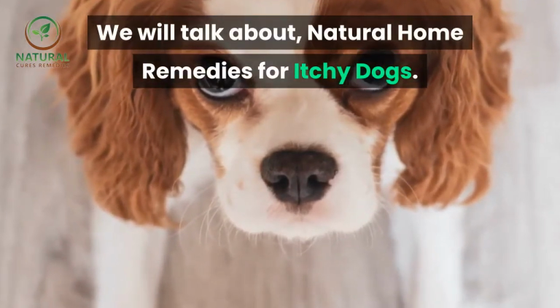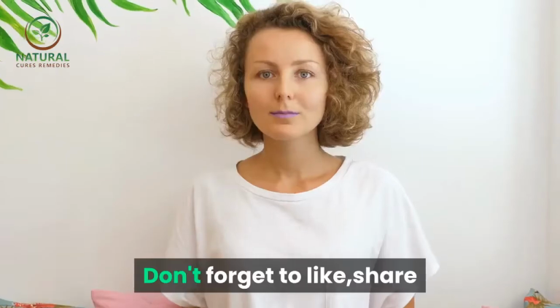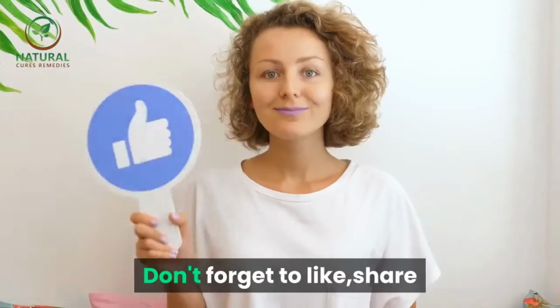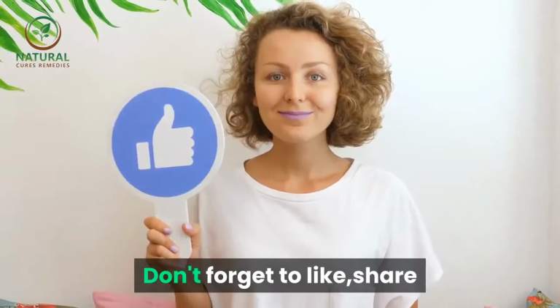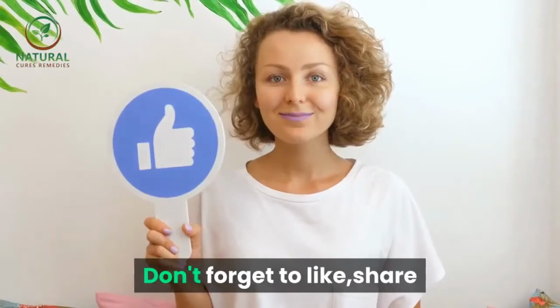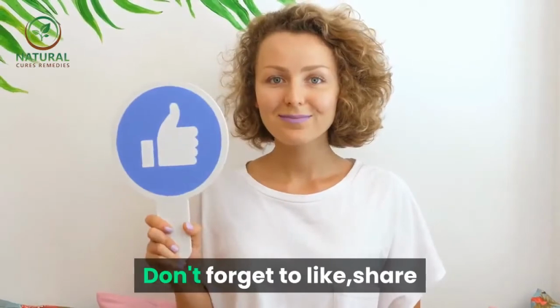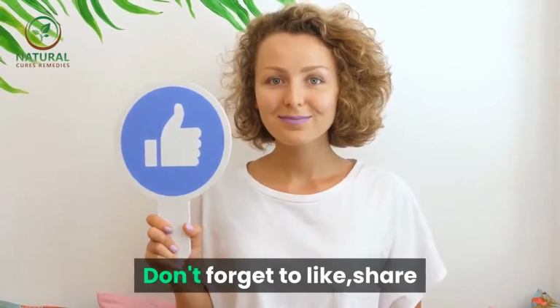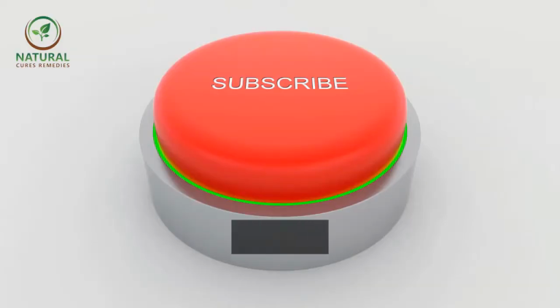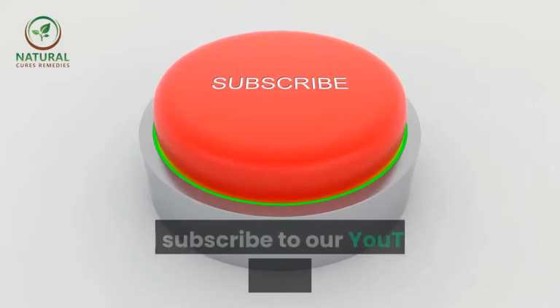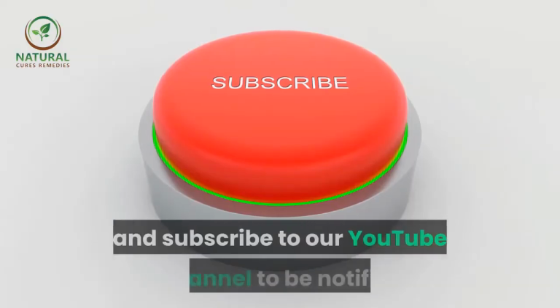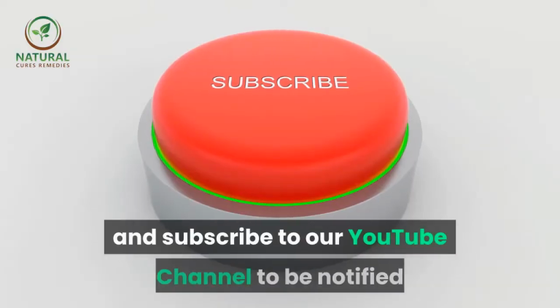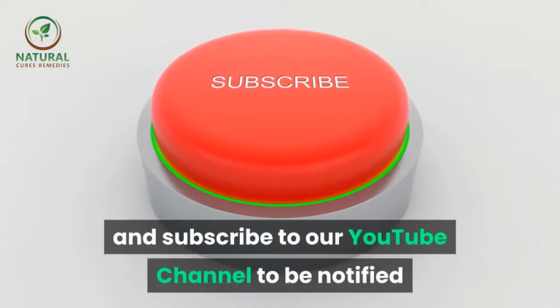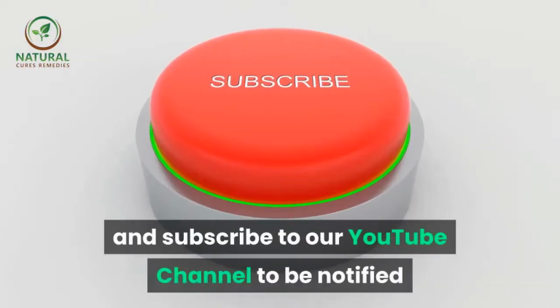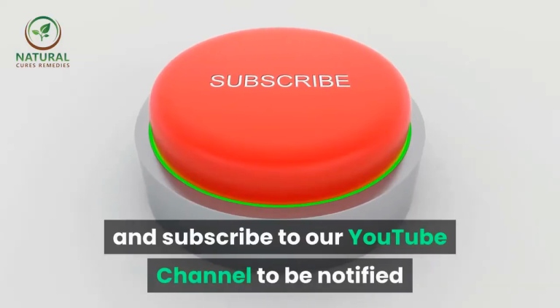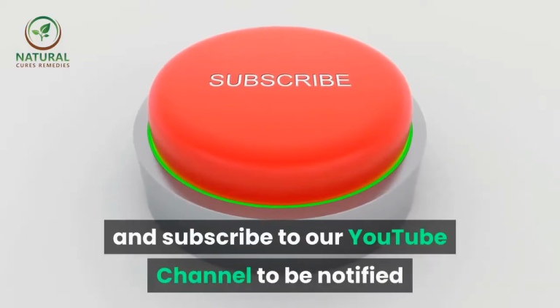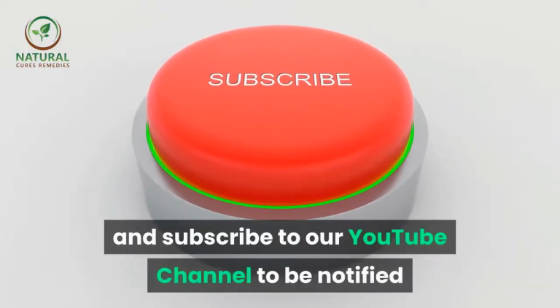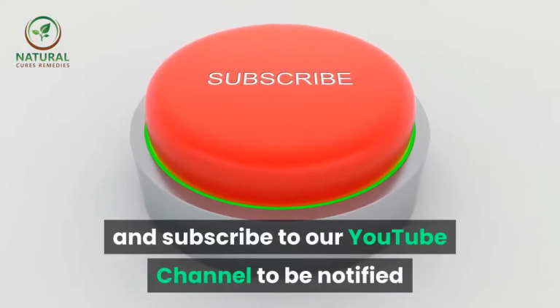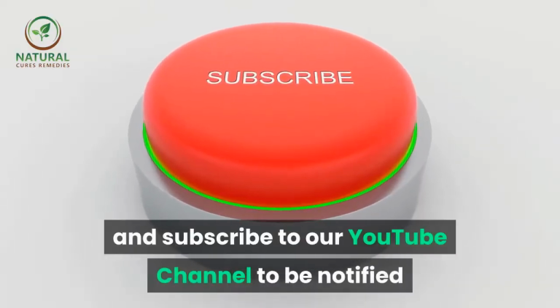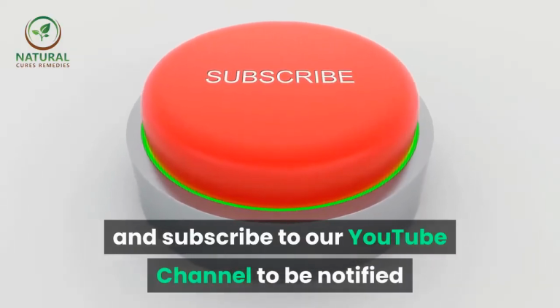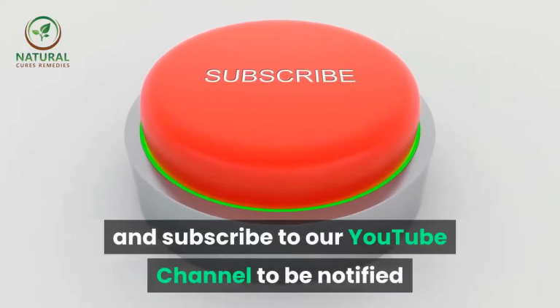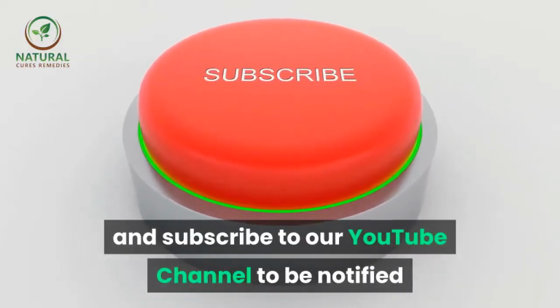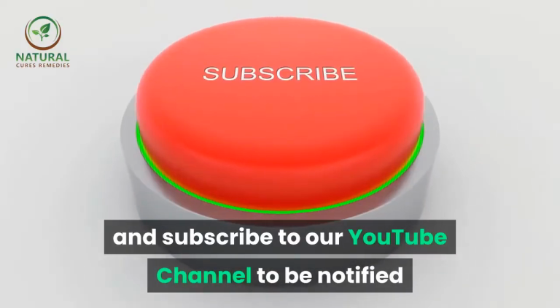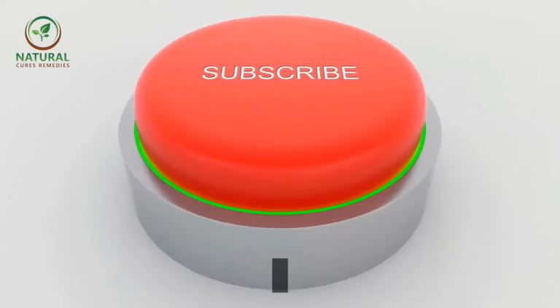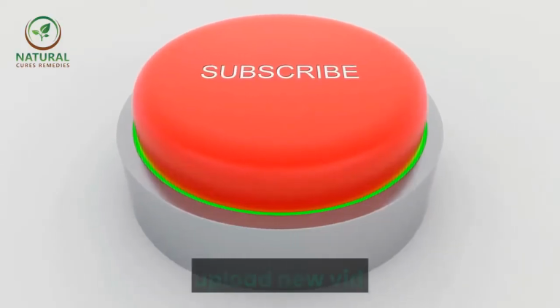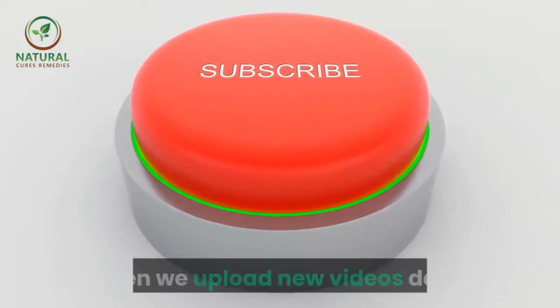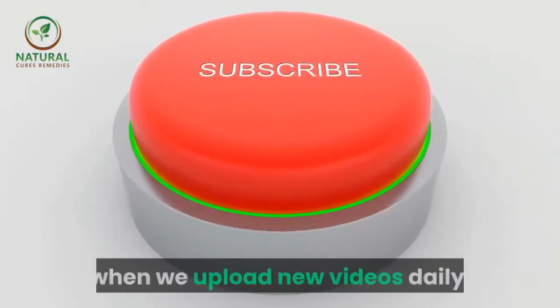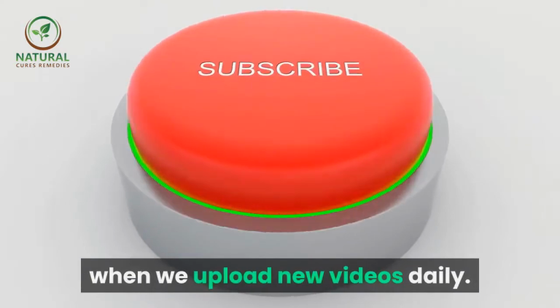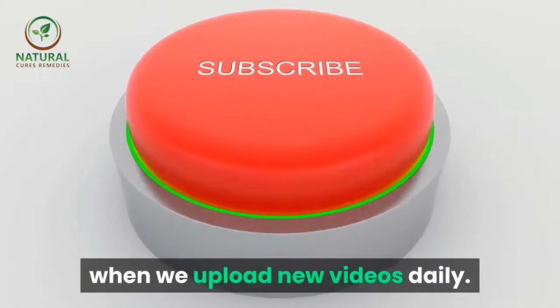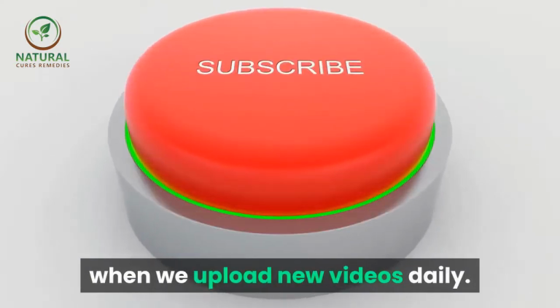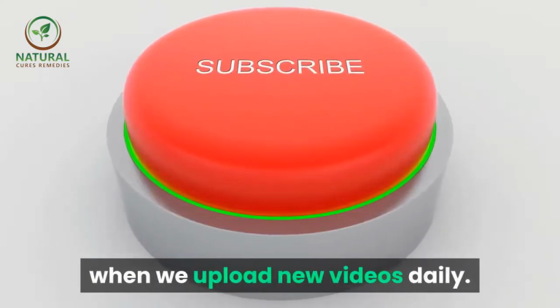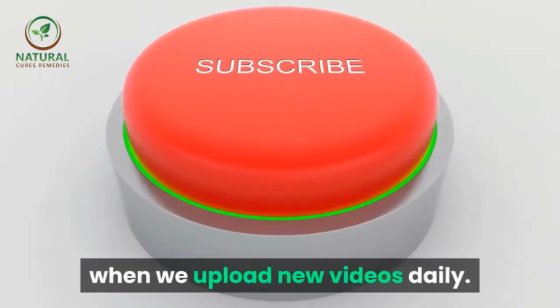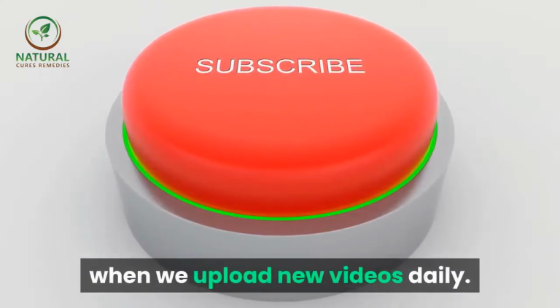Don't forget to like, share, and subscribe to our YouTube channel to be notified when we upload new videos daily.